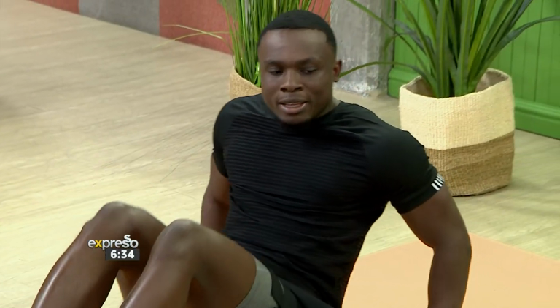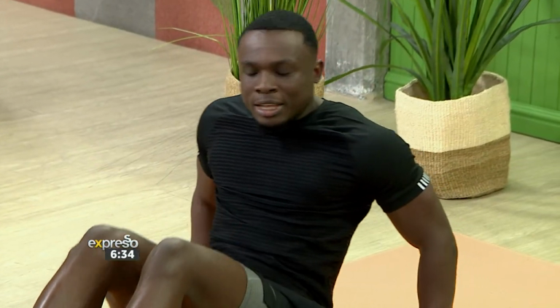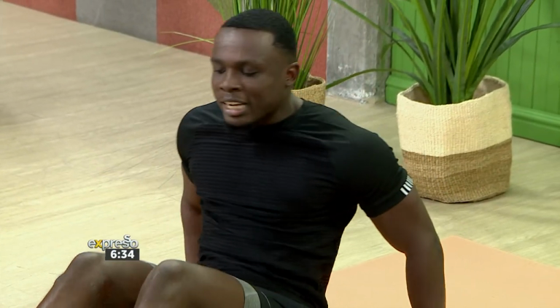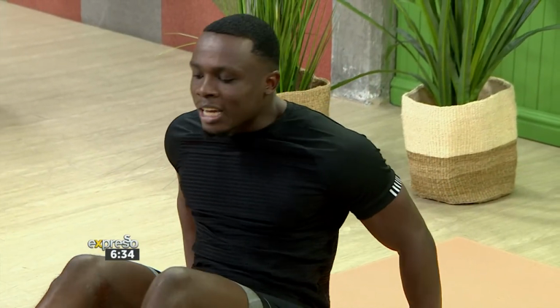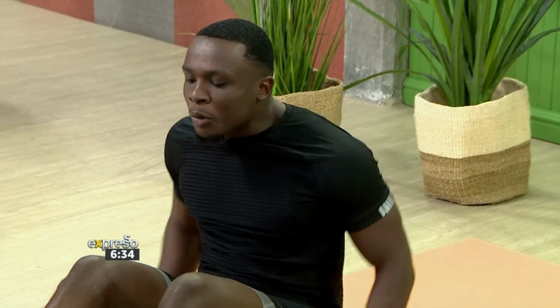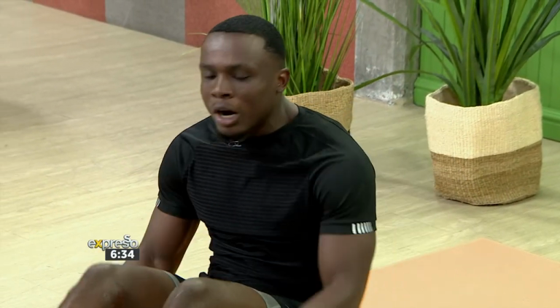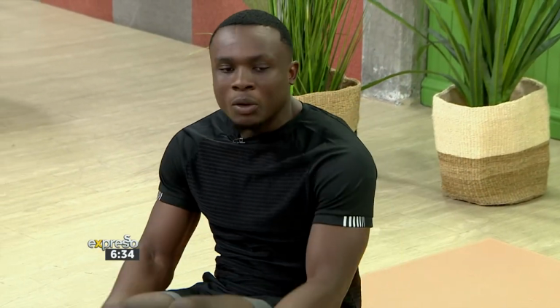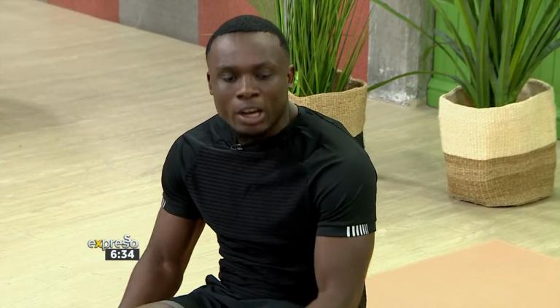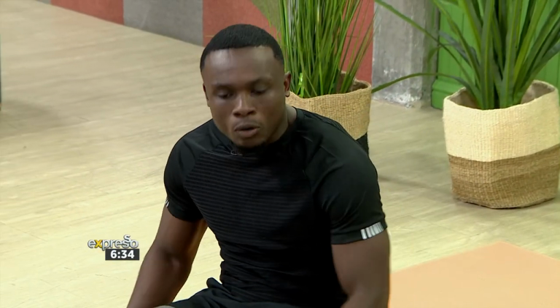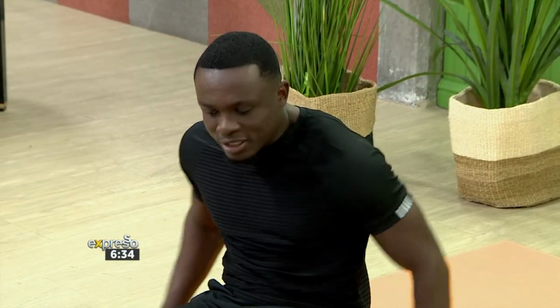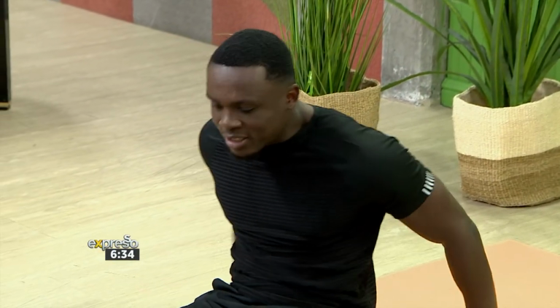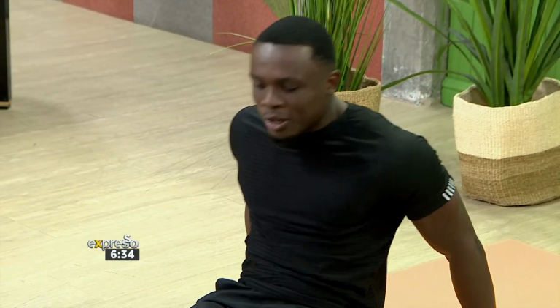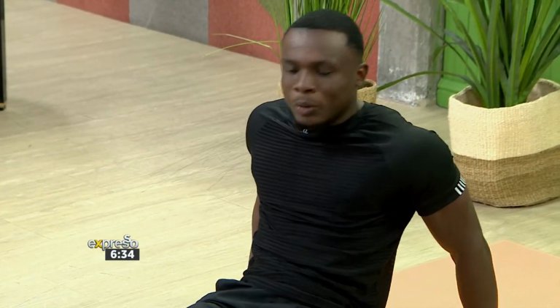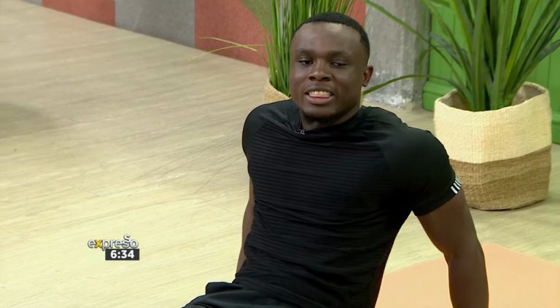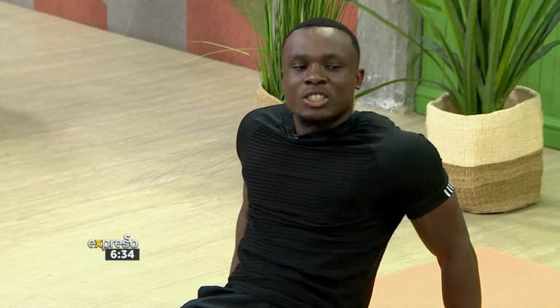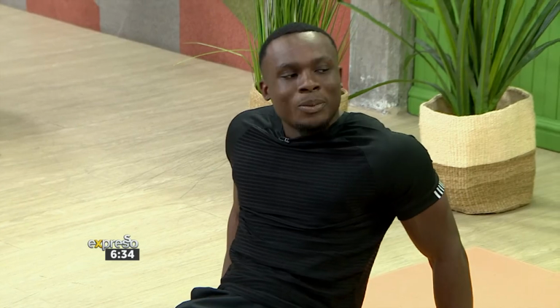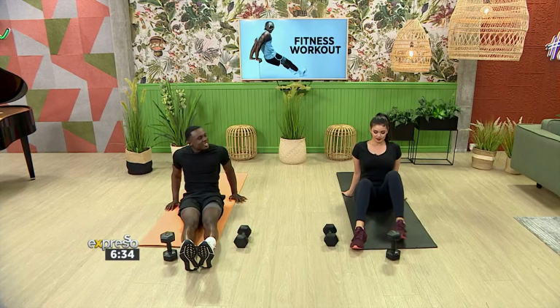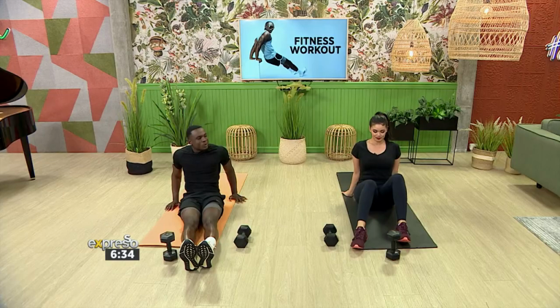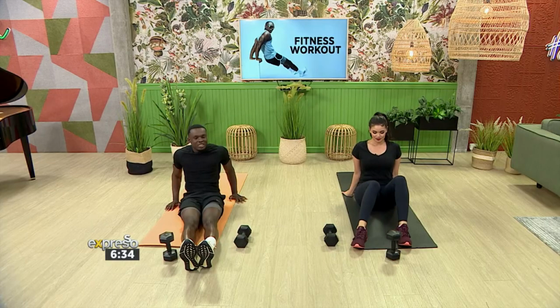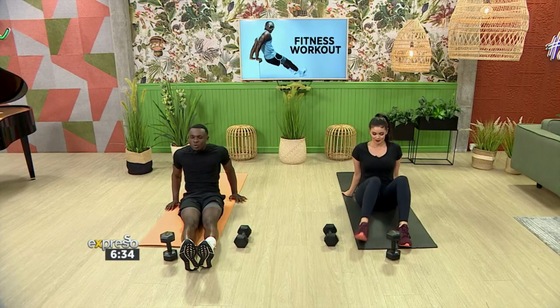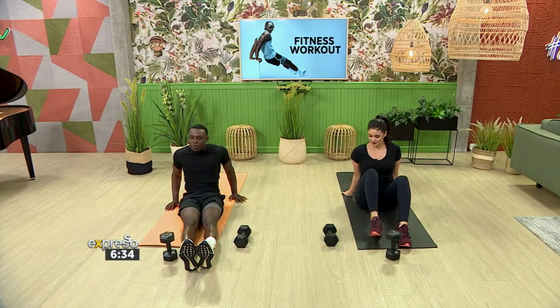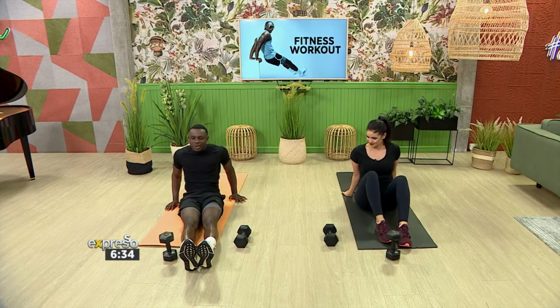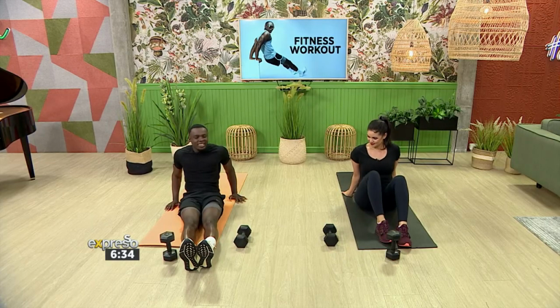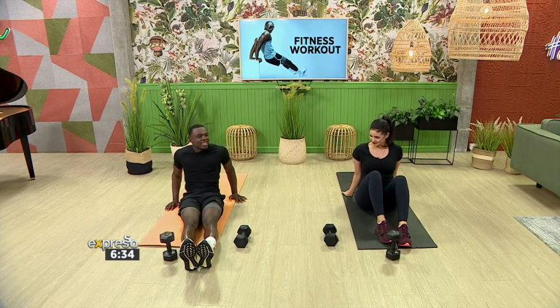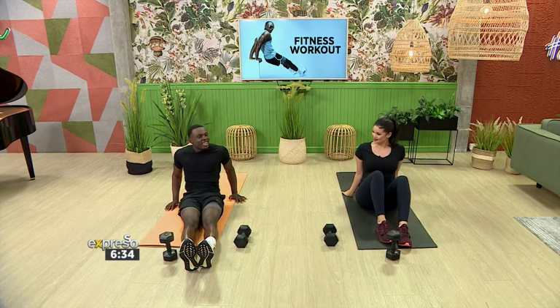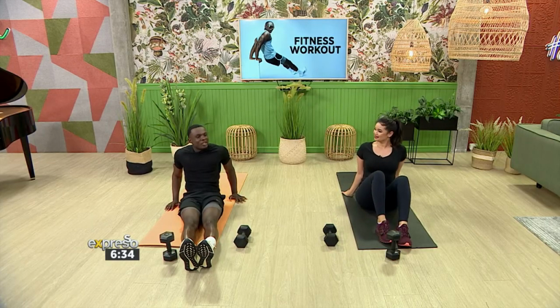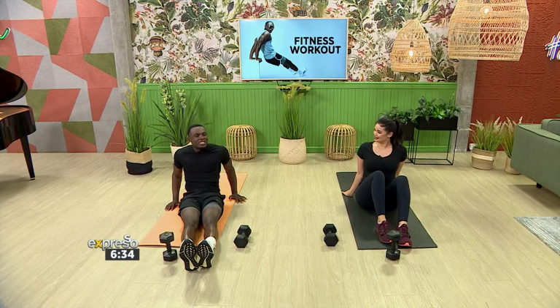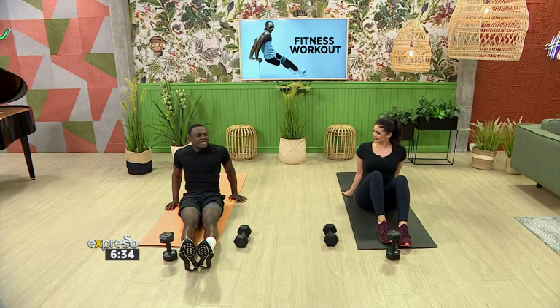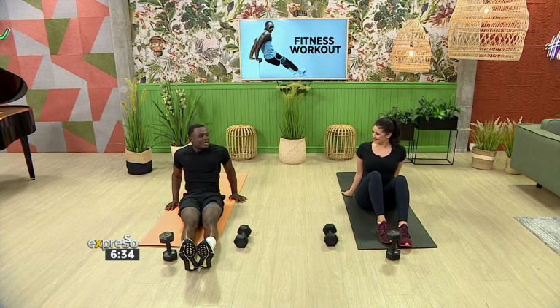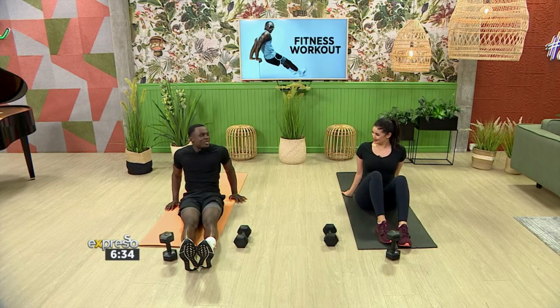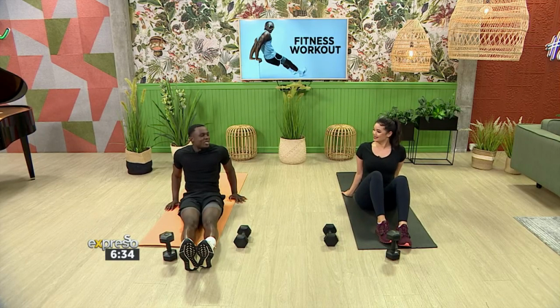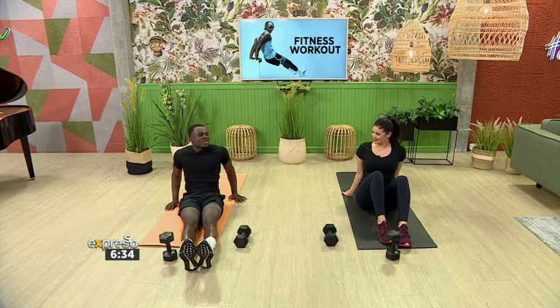Next up we've got our leg overs. This combination will get your core working and you're going to see instant results.